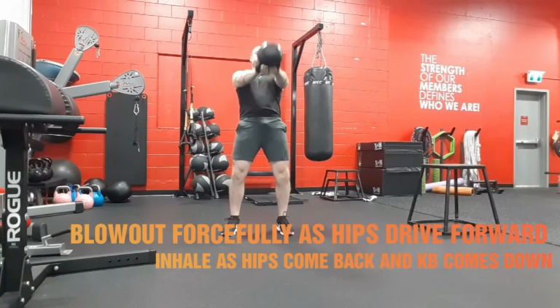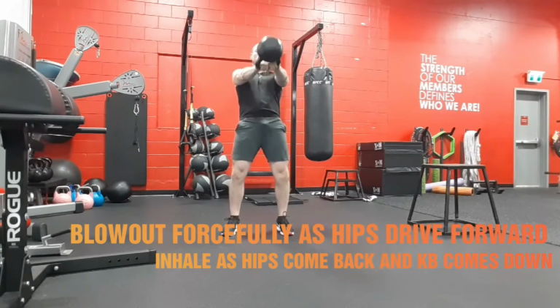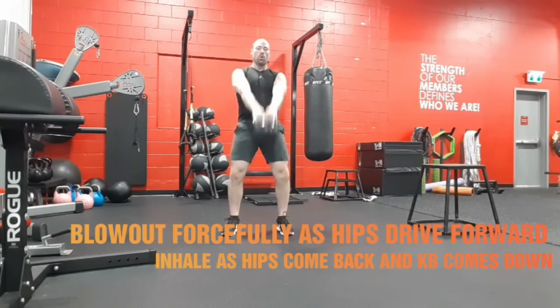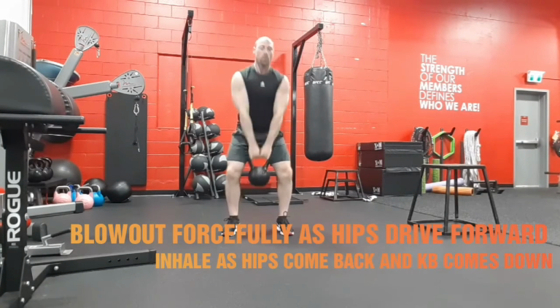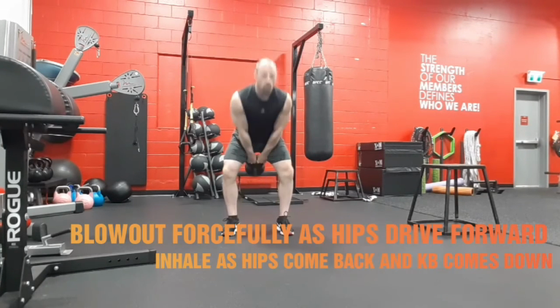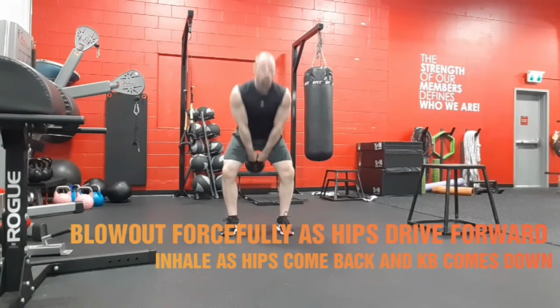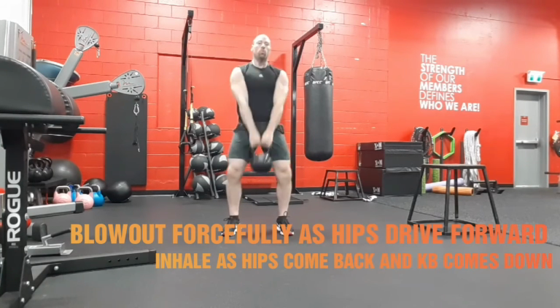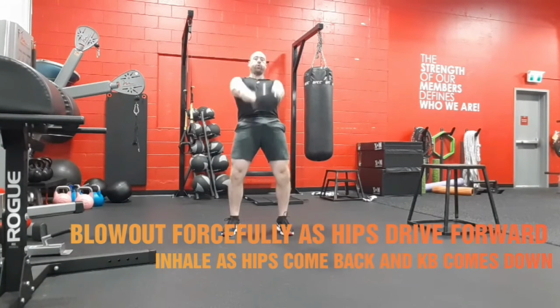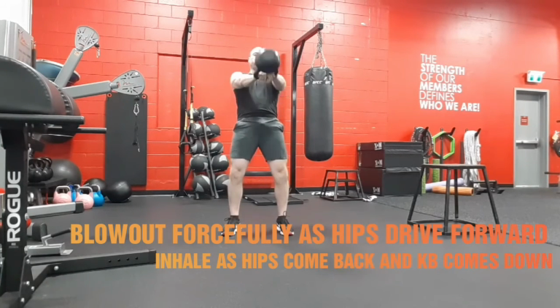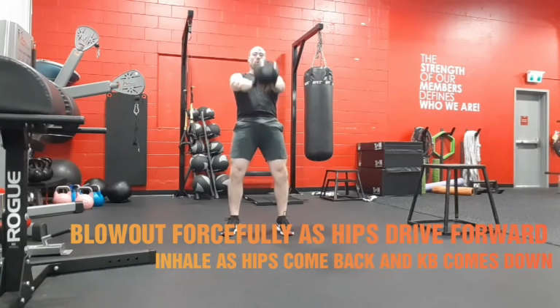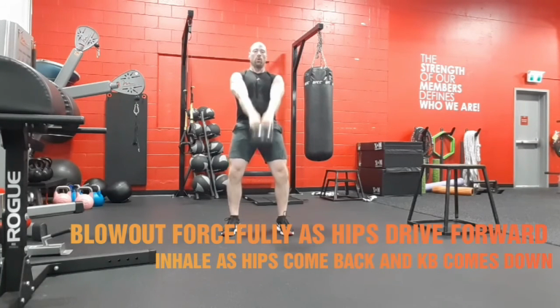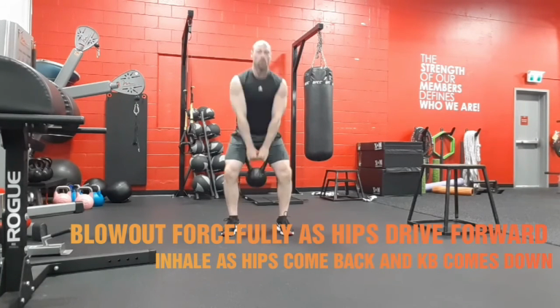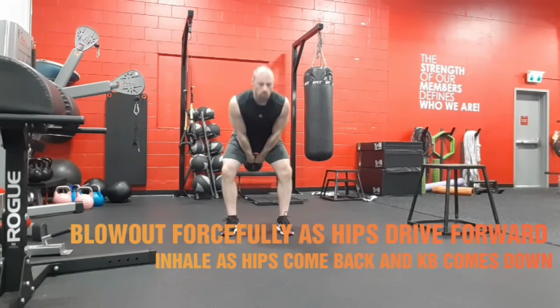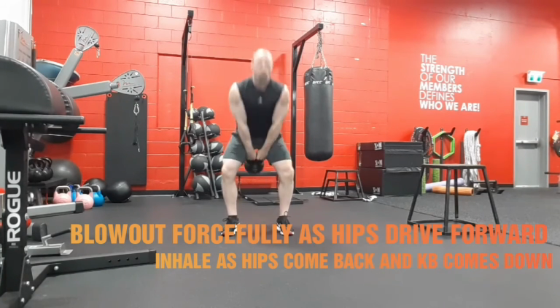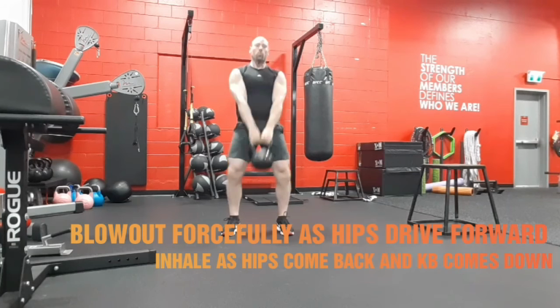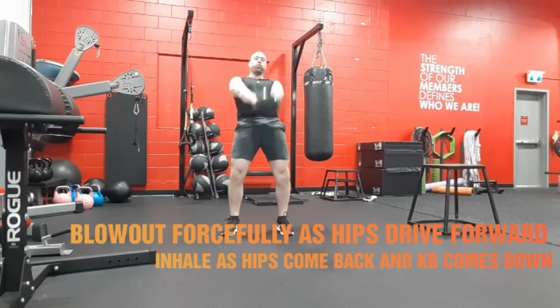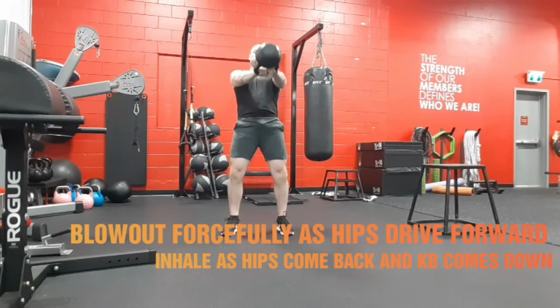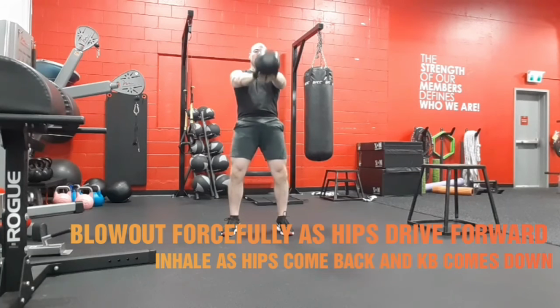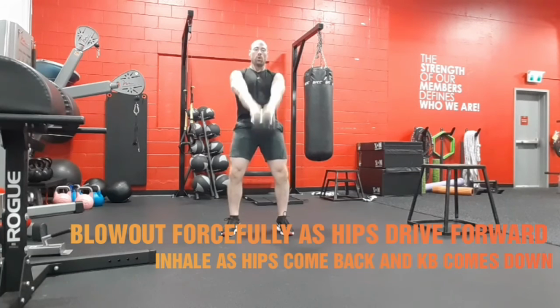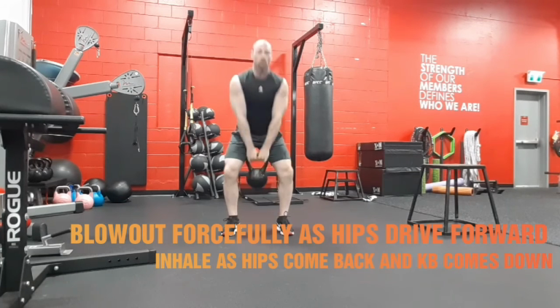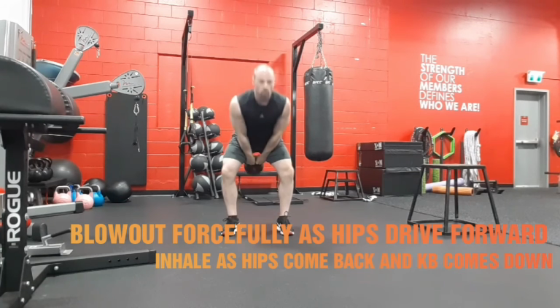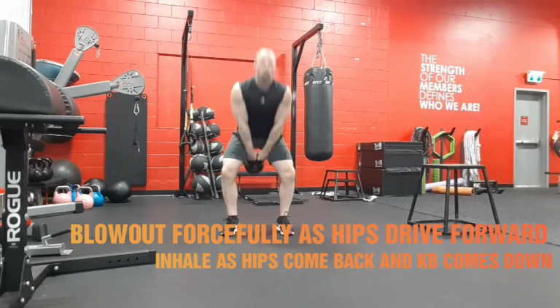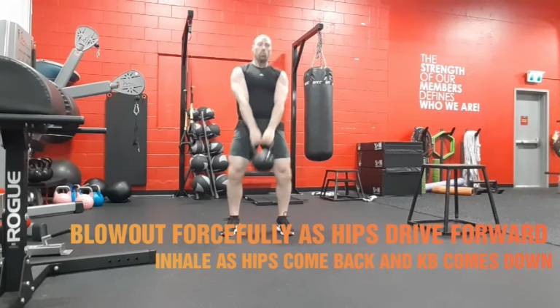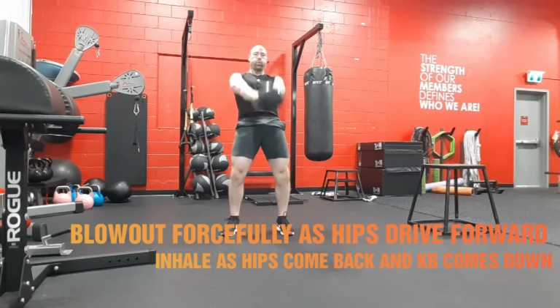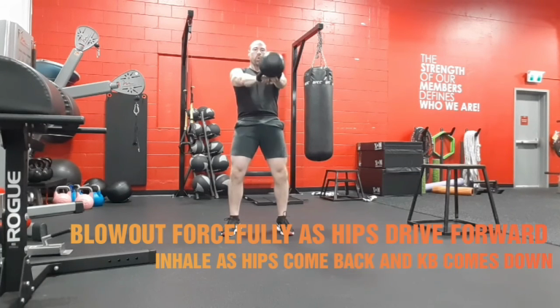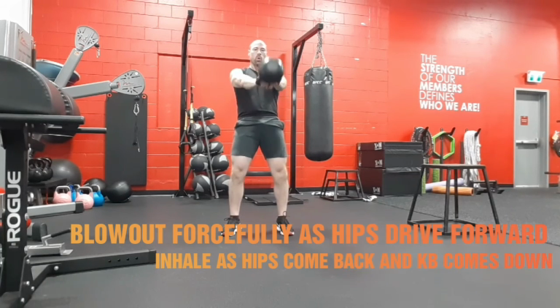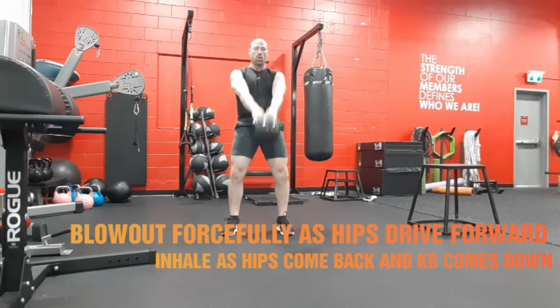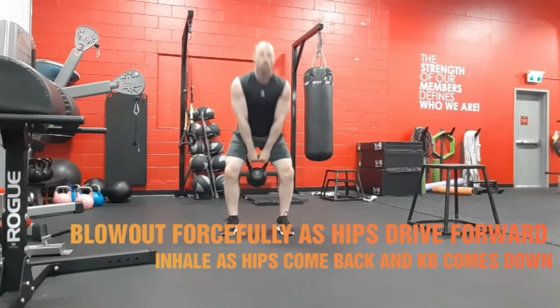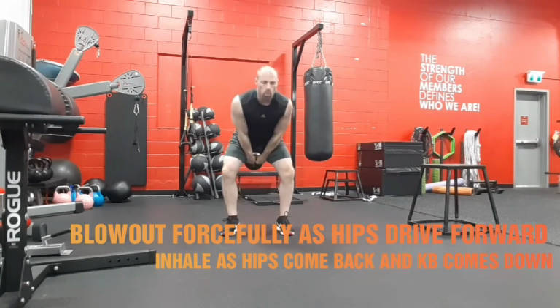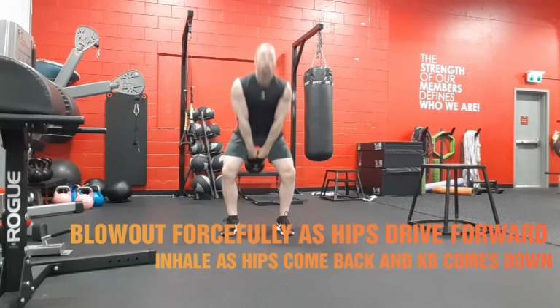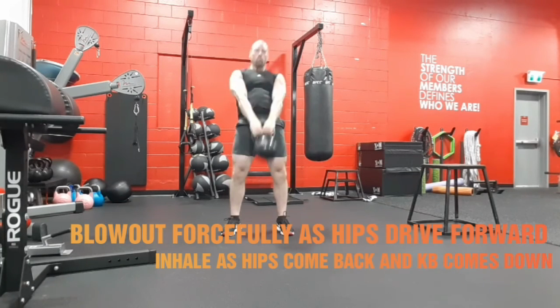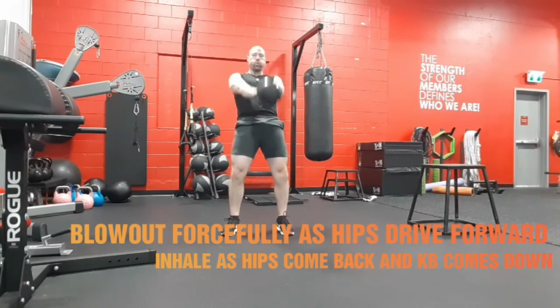Focus on keeping the knees driven outwards to keep the glutes engaged, and feet firmly planted — a nice, solid base.